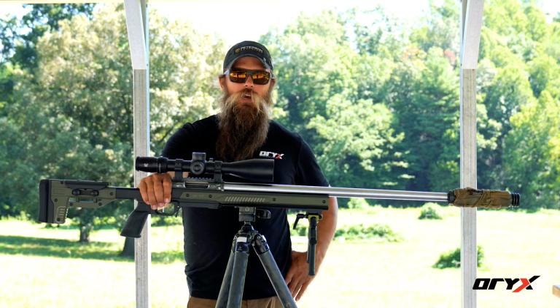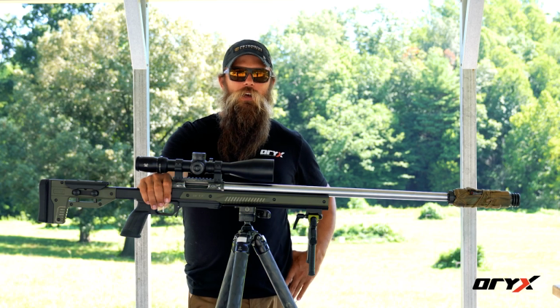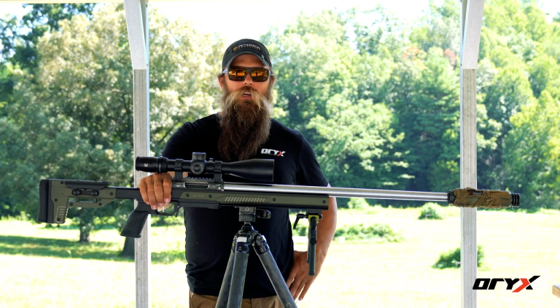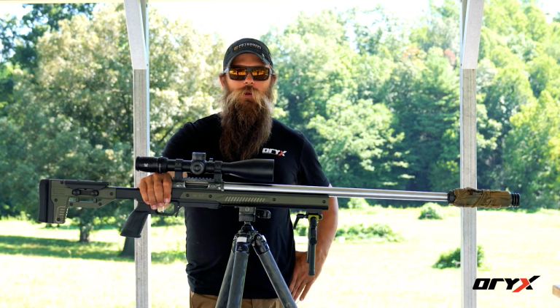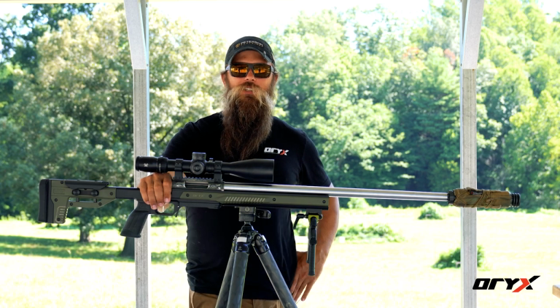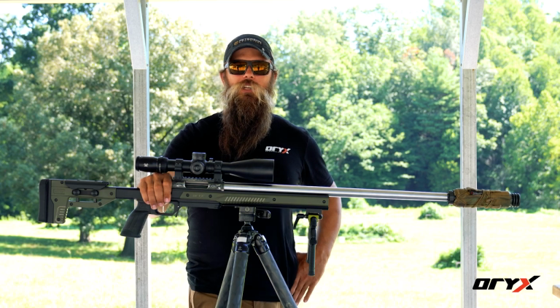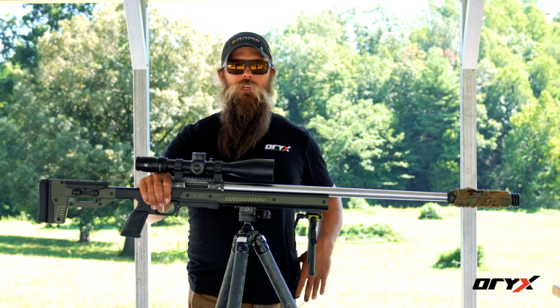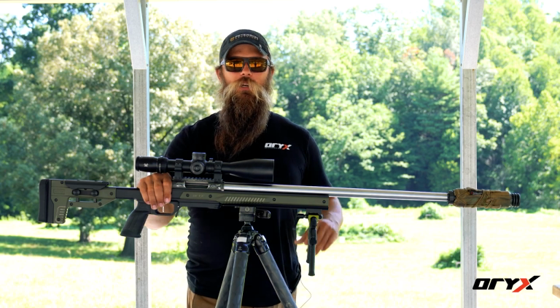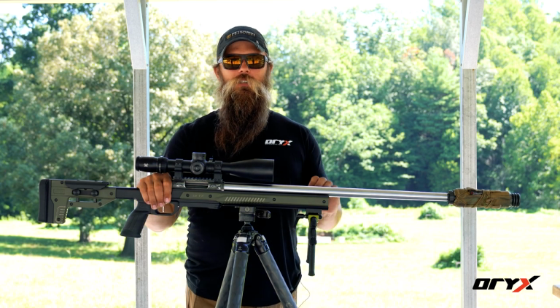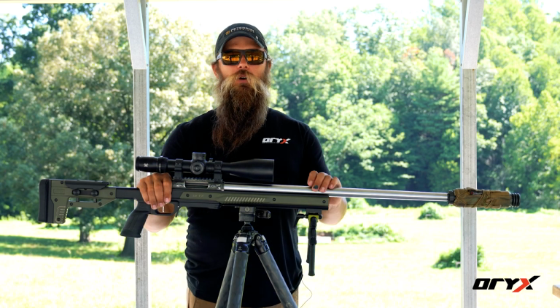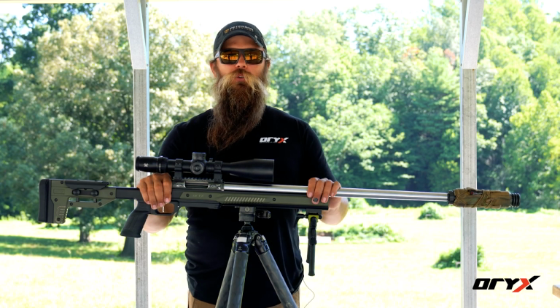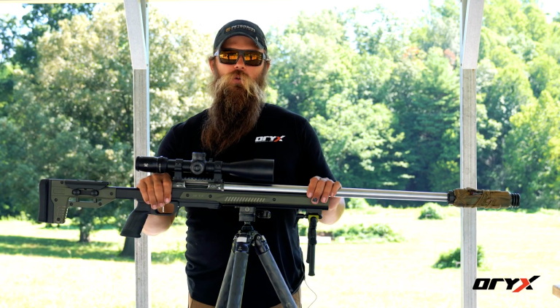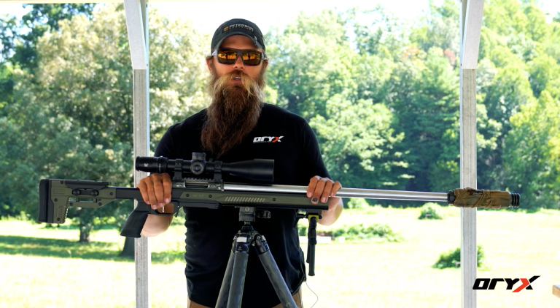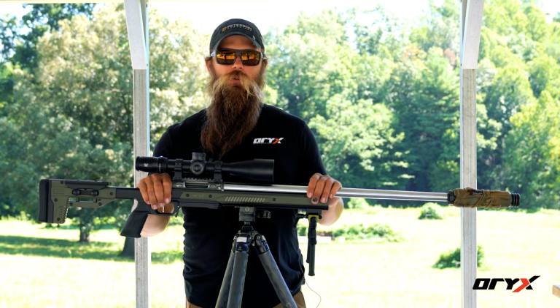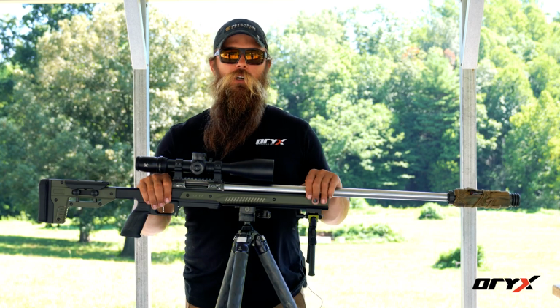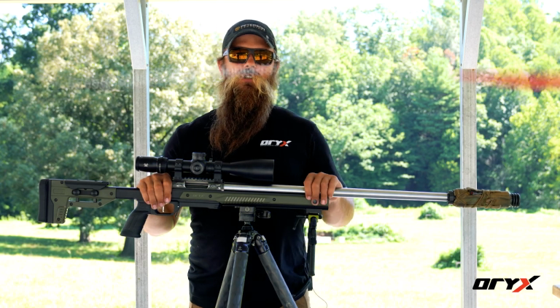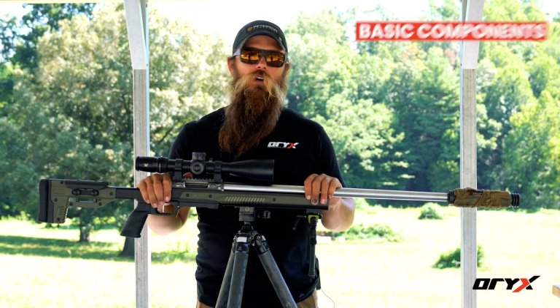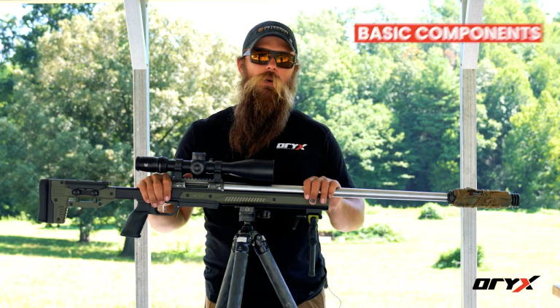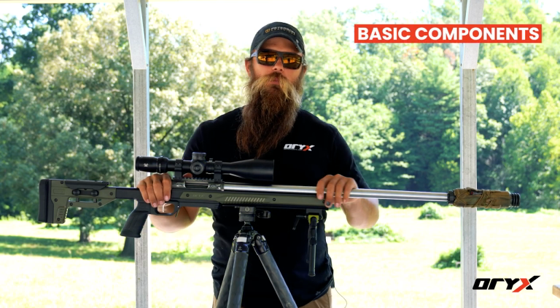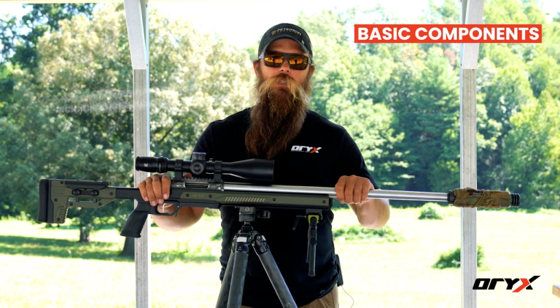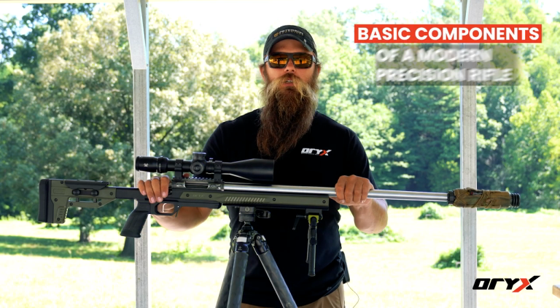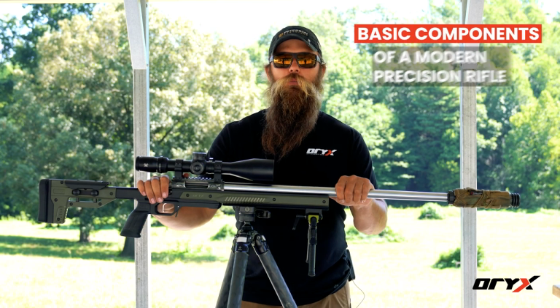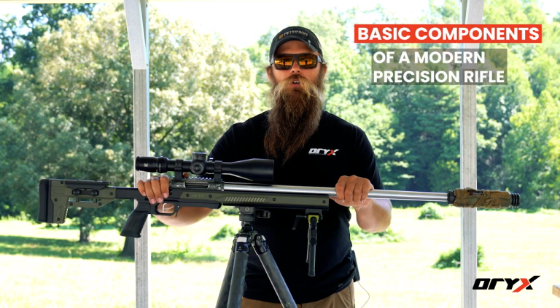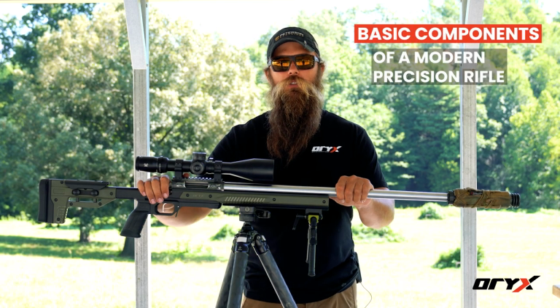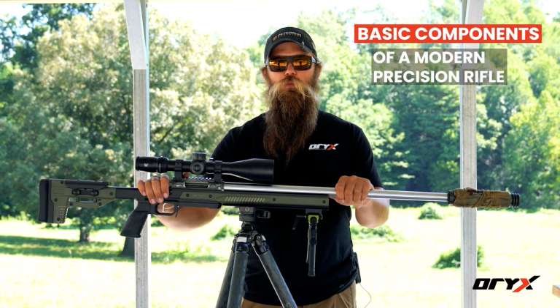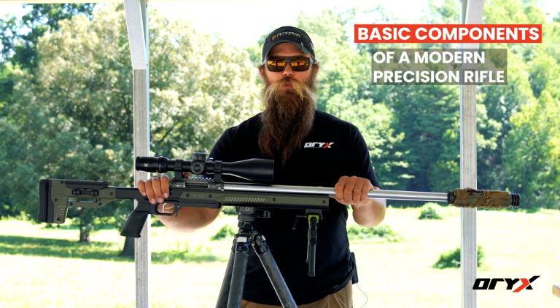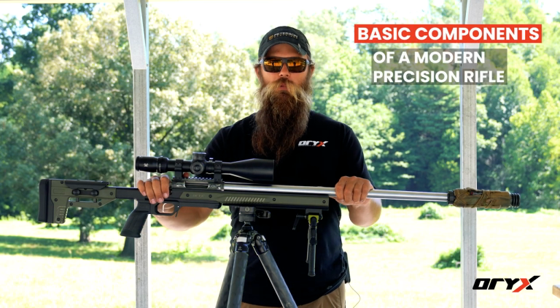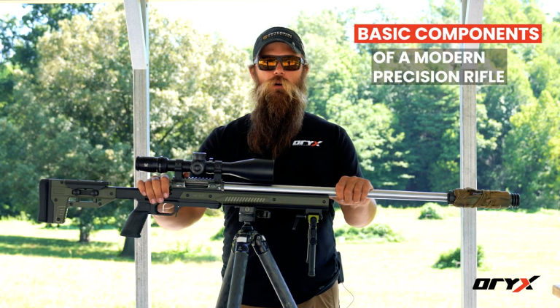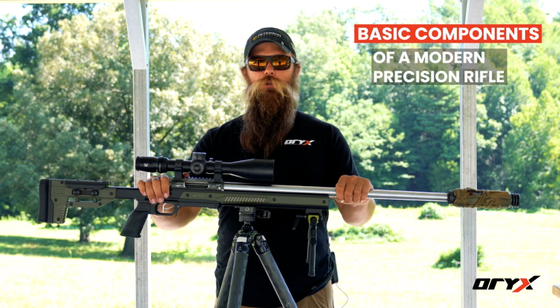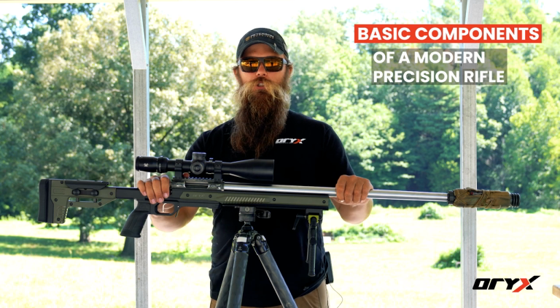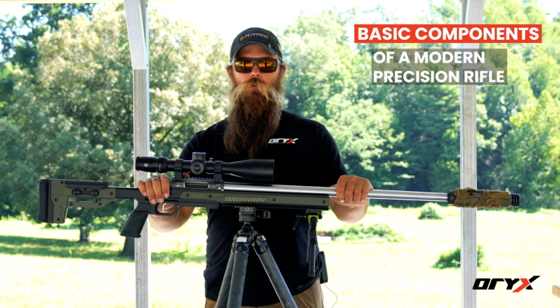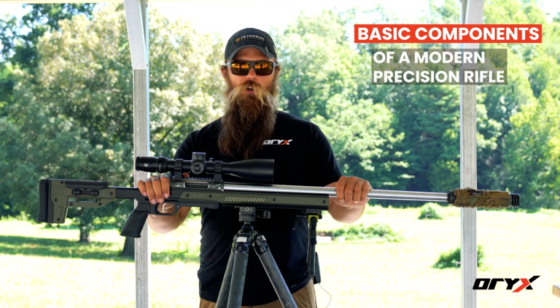Hey, I'm Andy Slade. I'm here today with Oryx and we're going to talk about the basic components of a modern precision rifle.